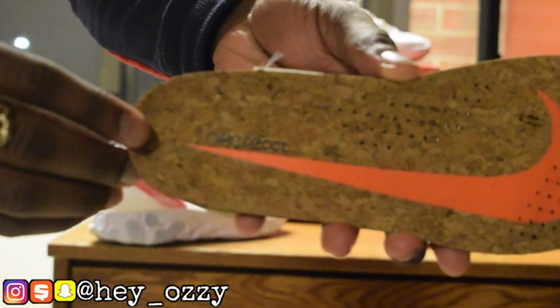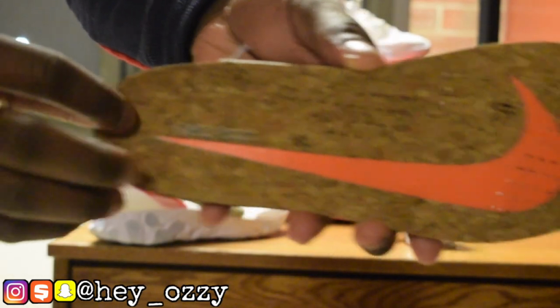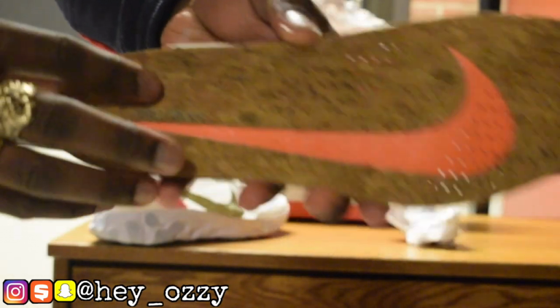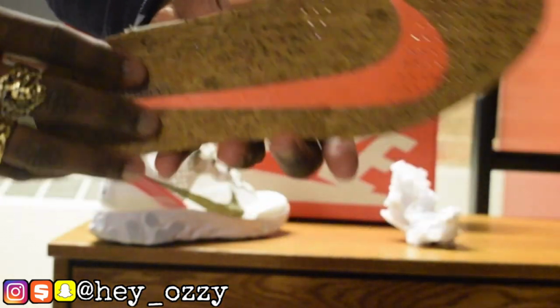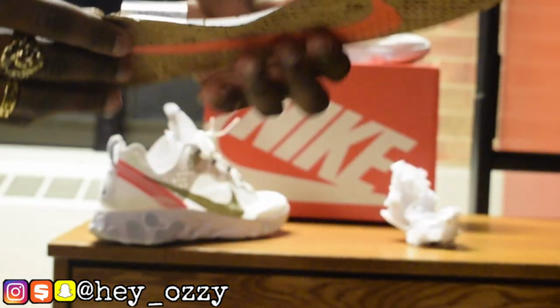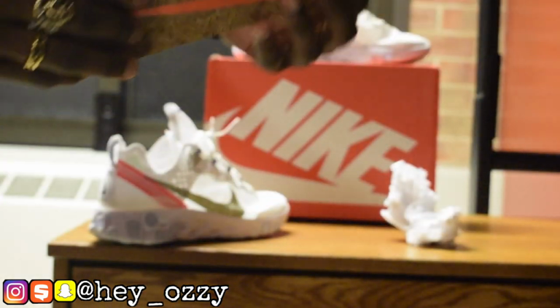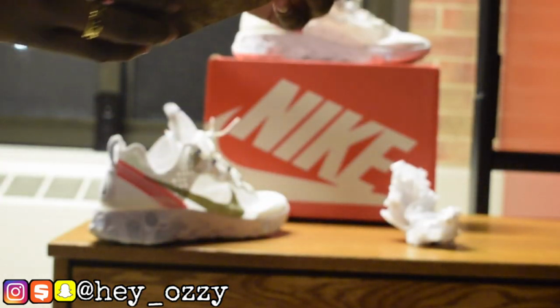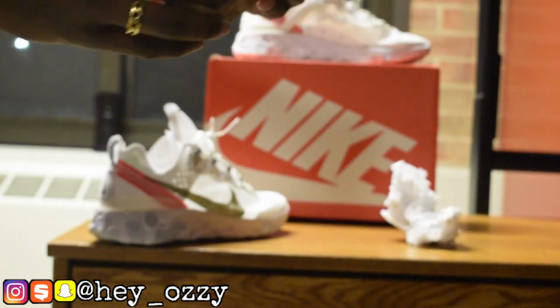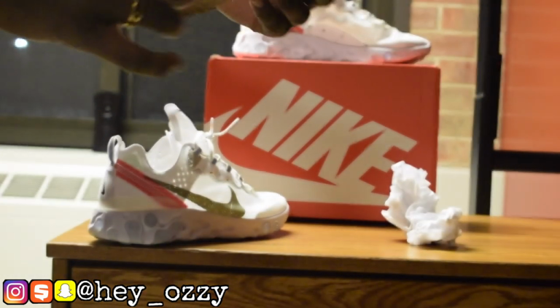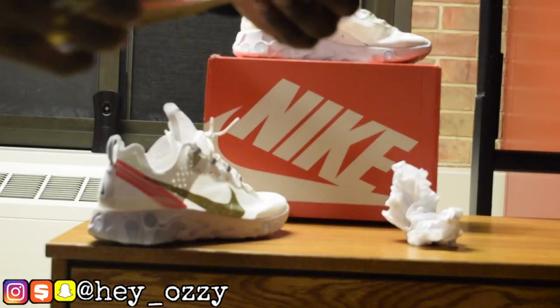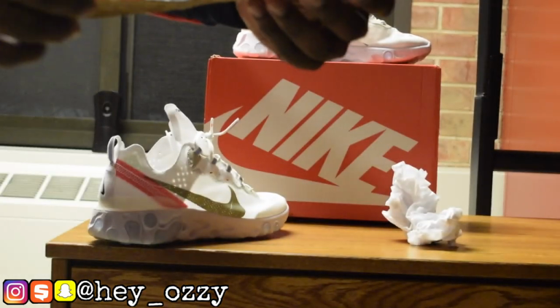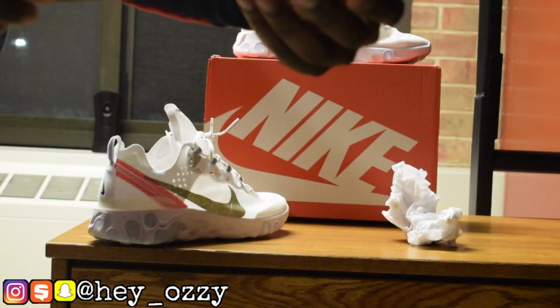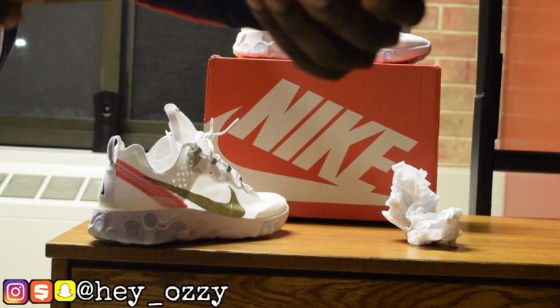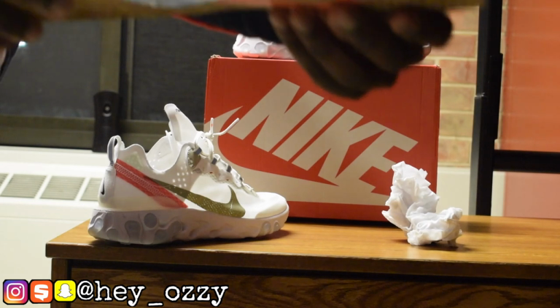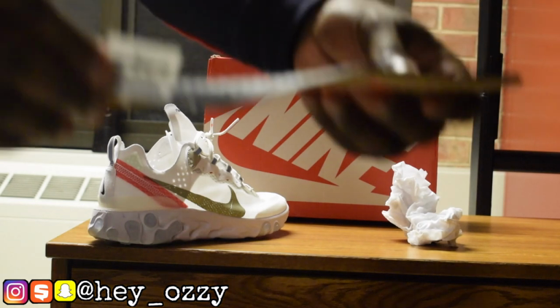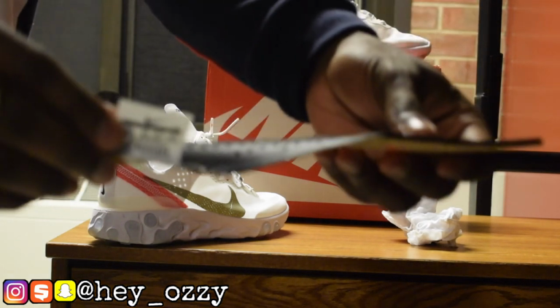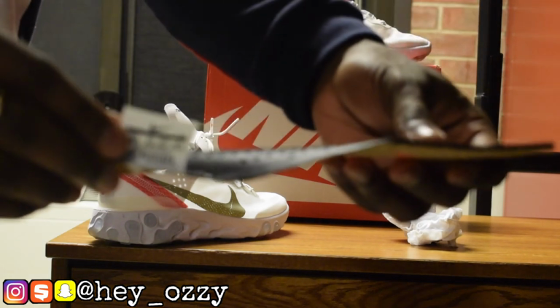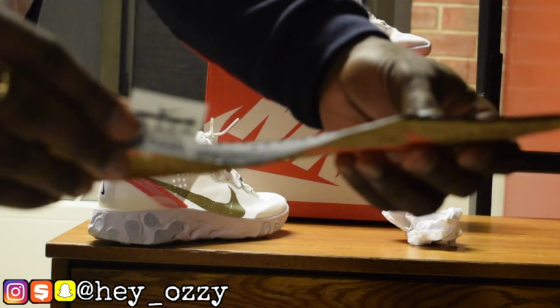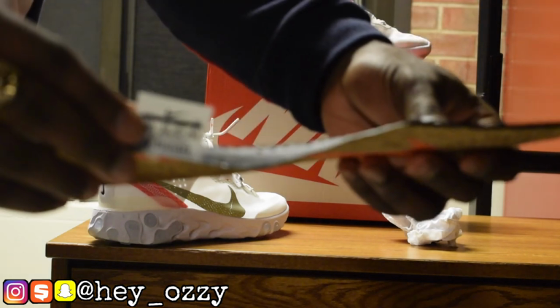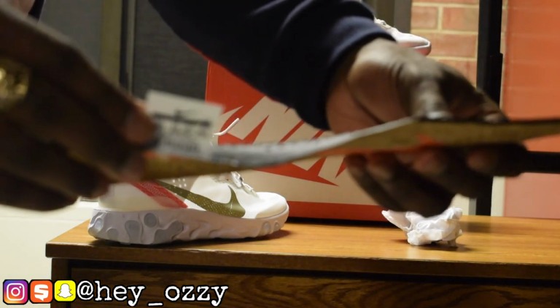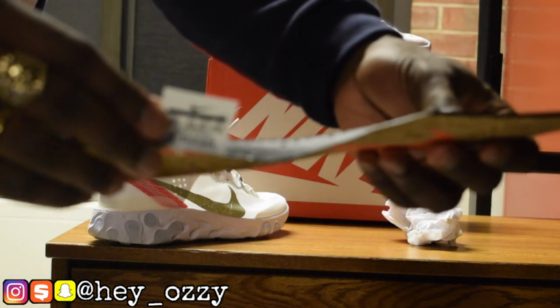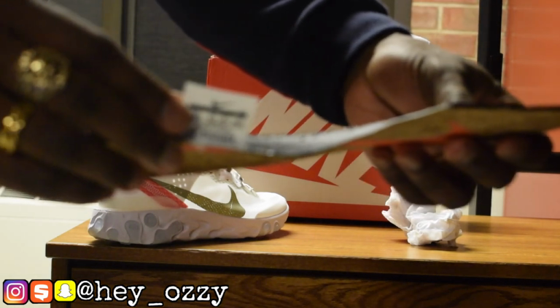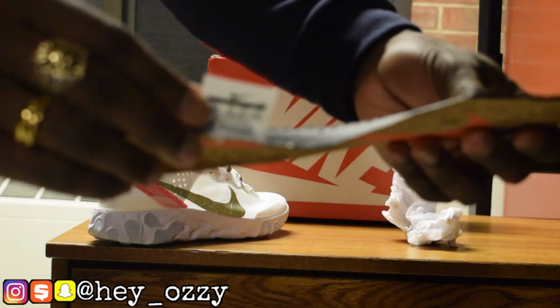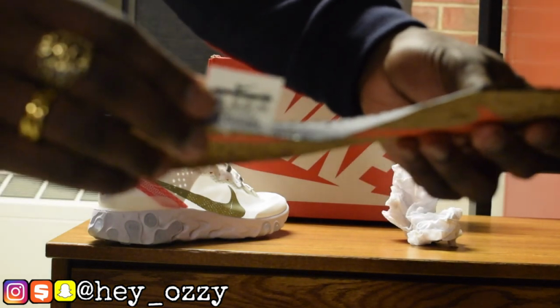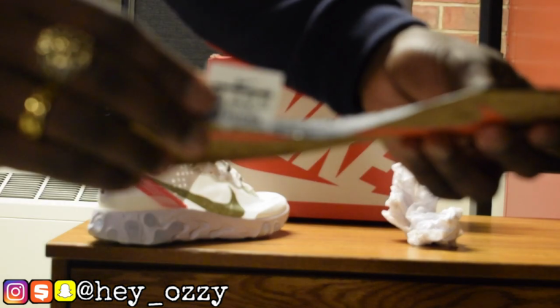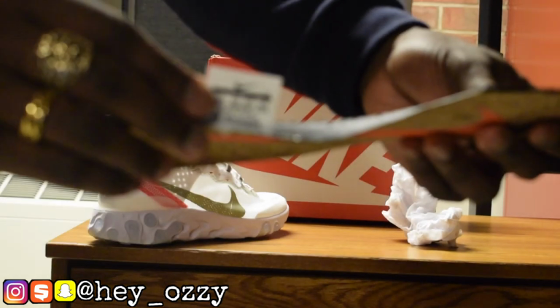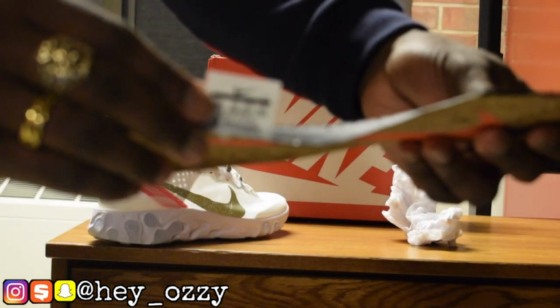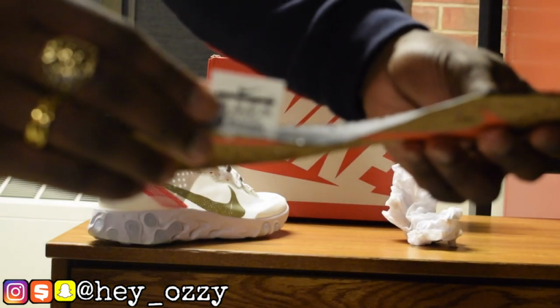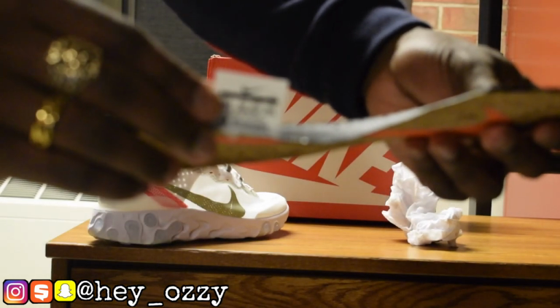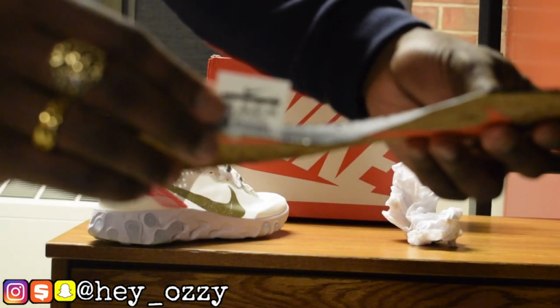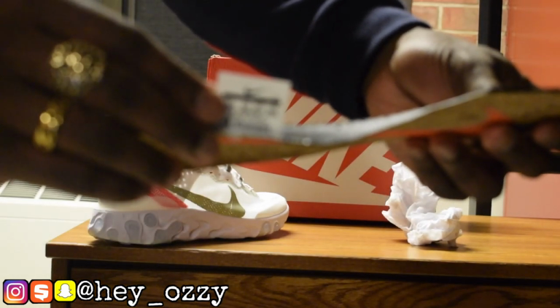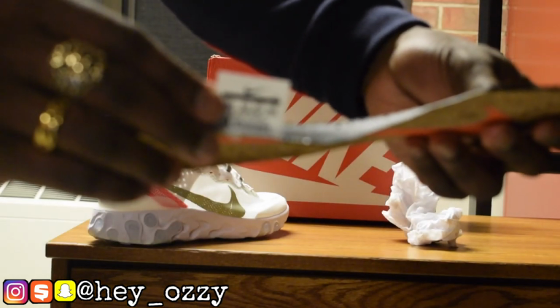The insoles have a big Nike swoosh in orange and it says Nike React right here — pretty fire in my opinion. And of course there's the size information right here on the little Nike tab on the insoles.